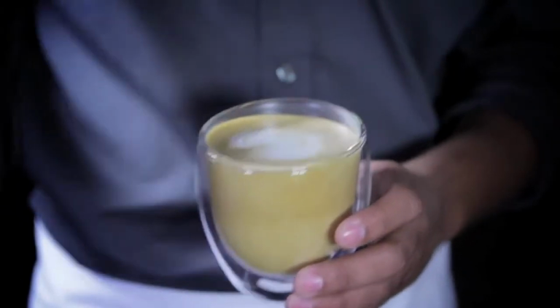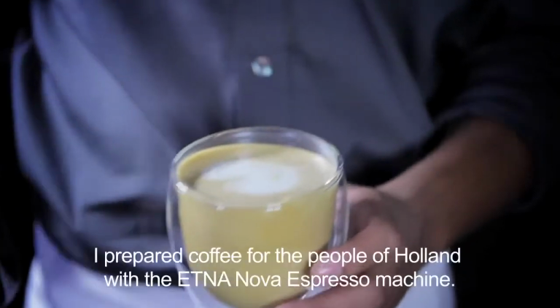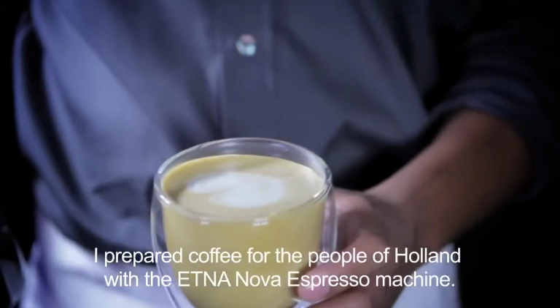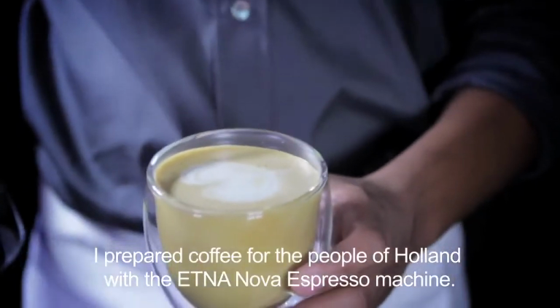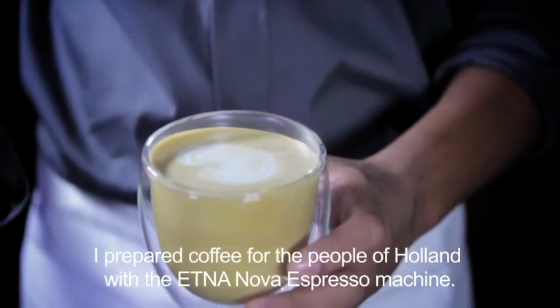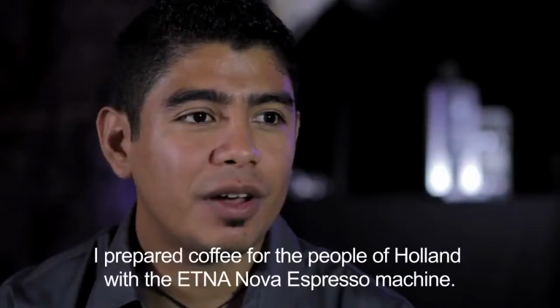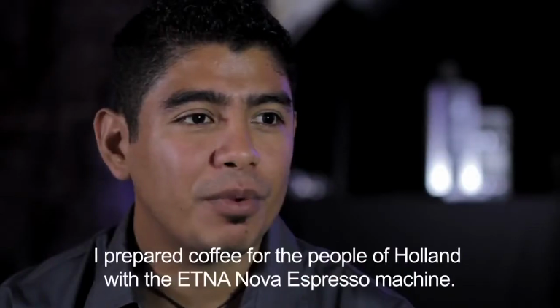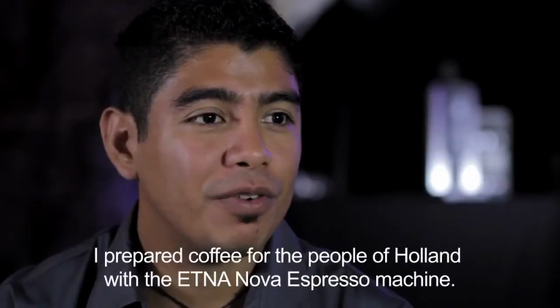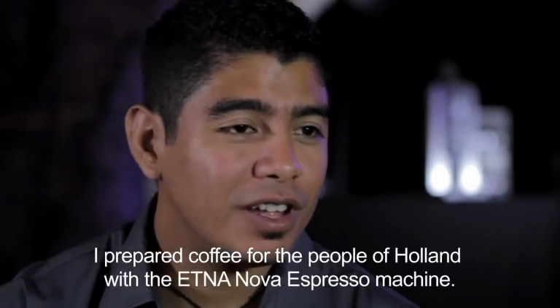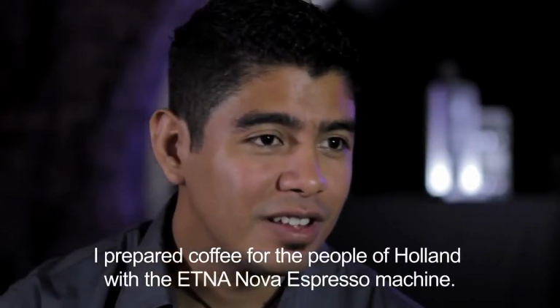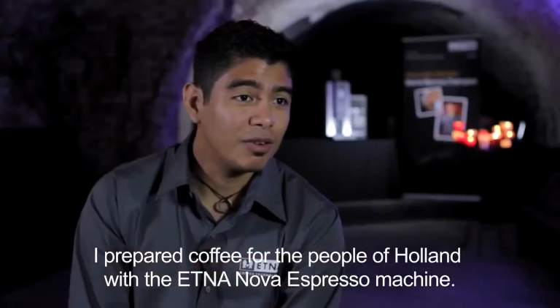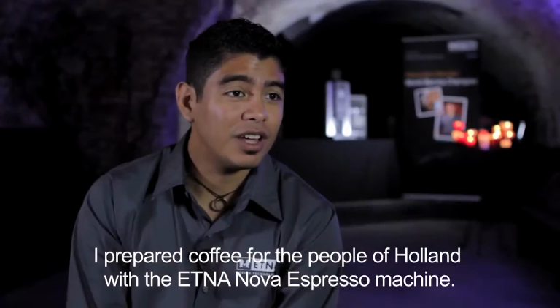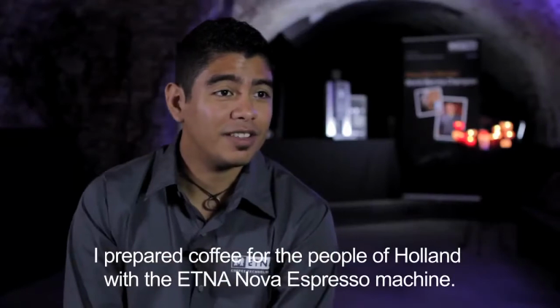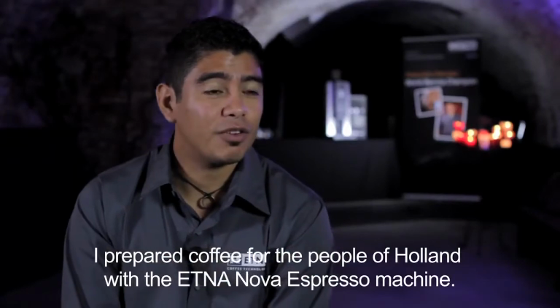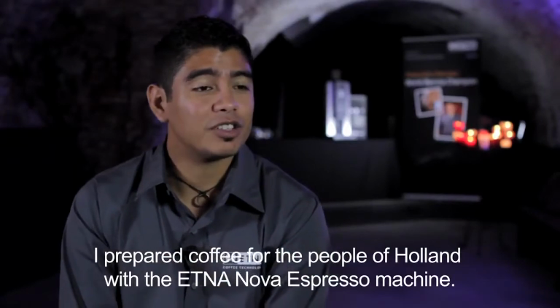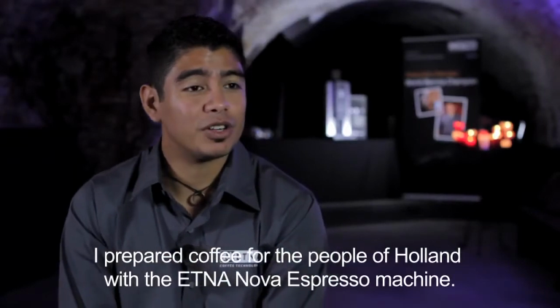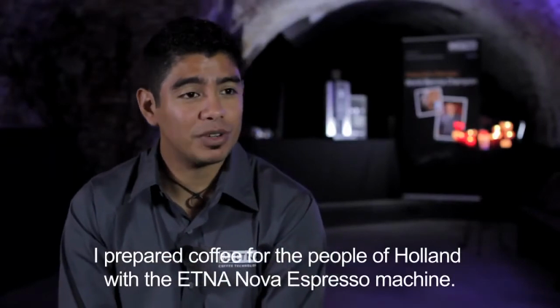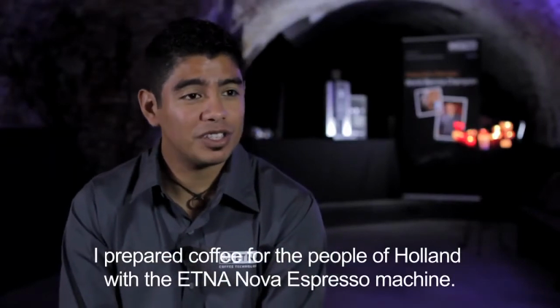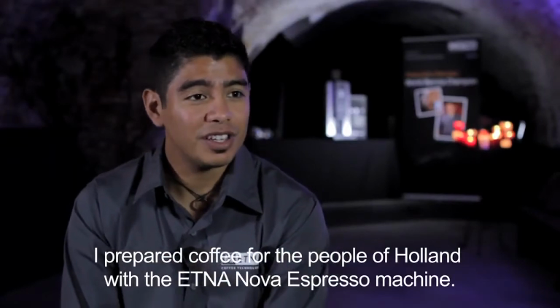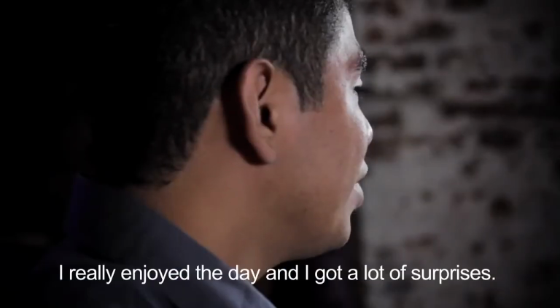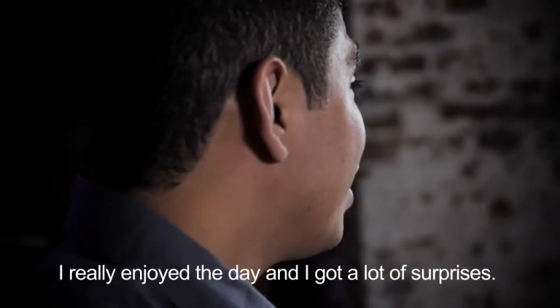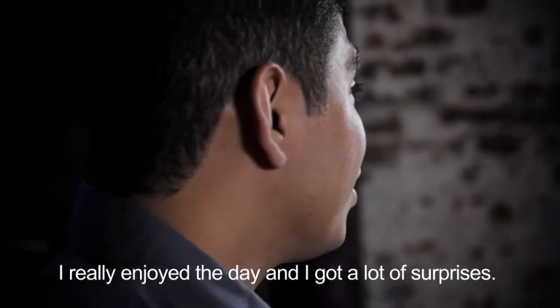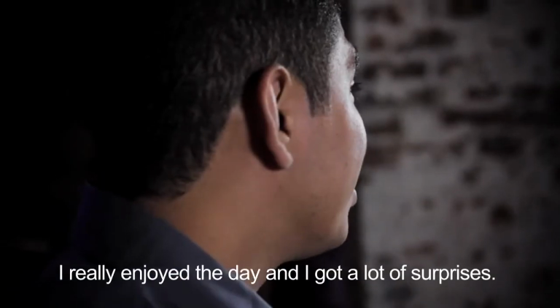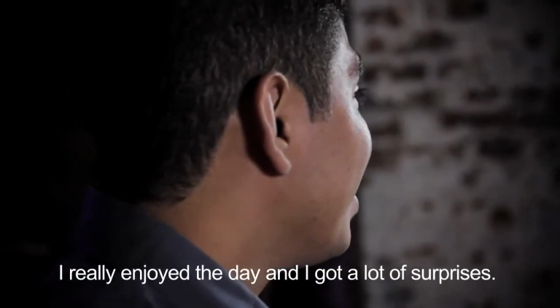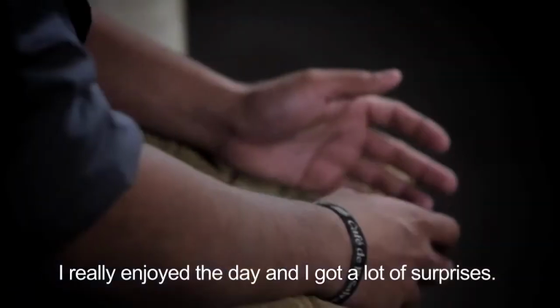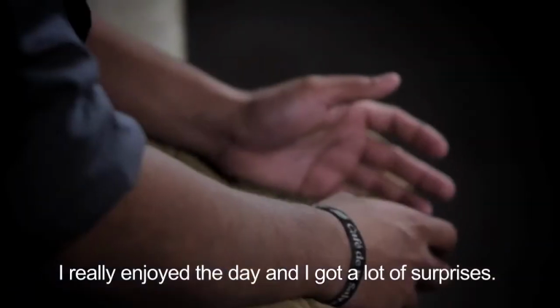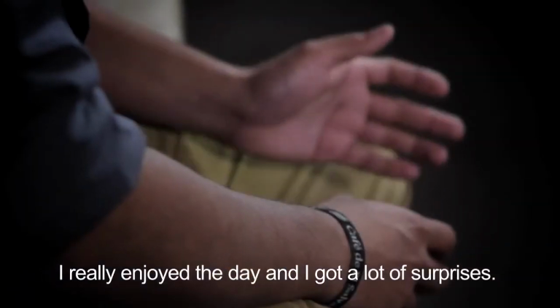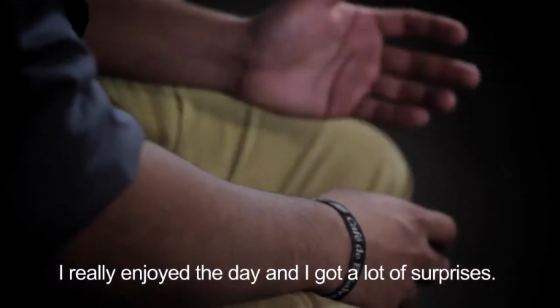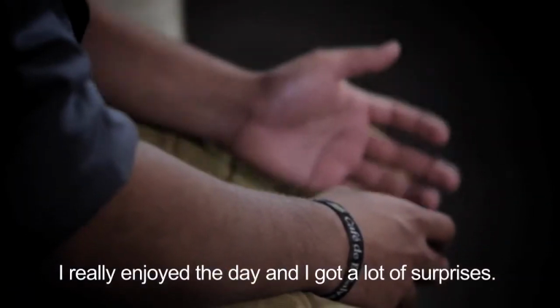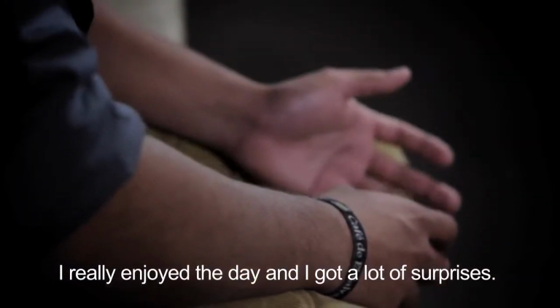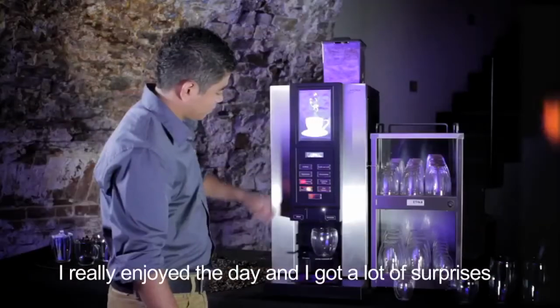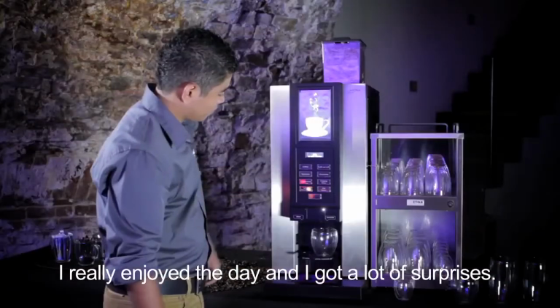I prepare coffee for the people of Holland with the Elna Nova espresso machine. I really enjoy the day and I got a lot of surprises.